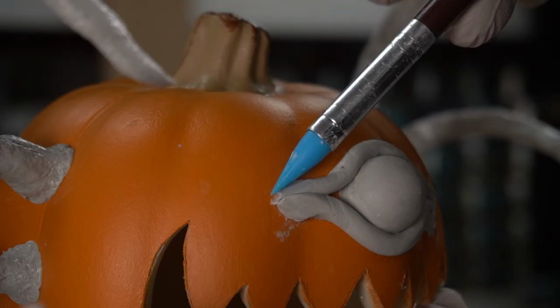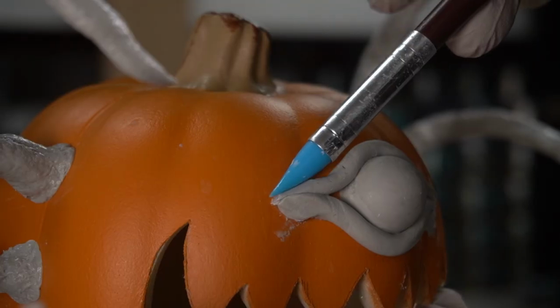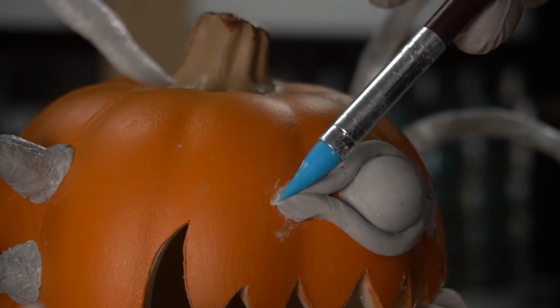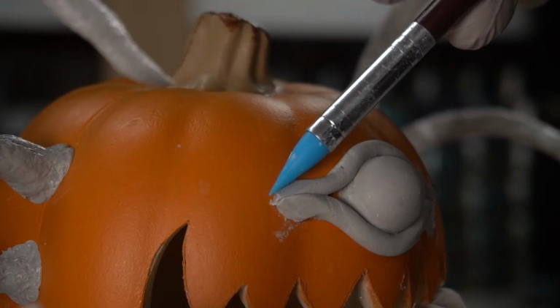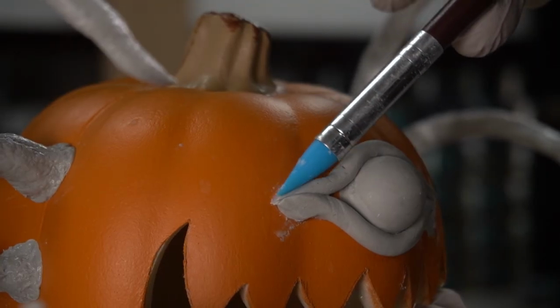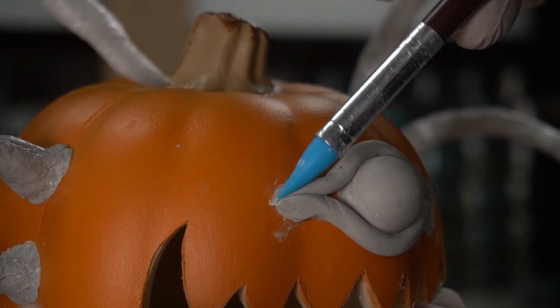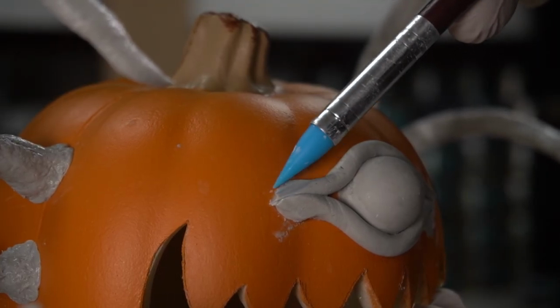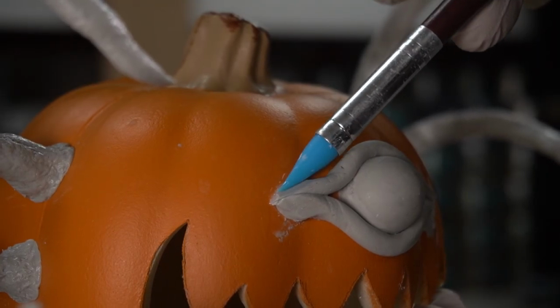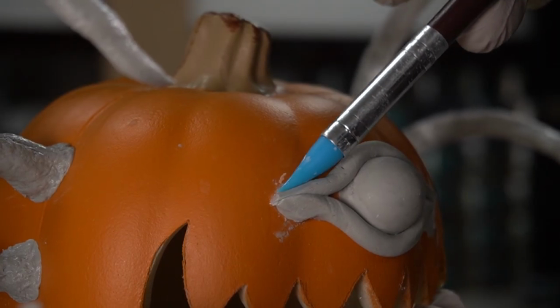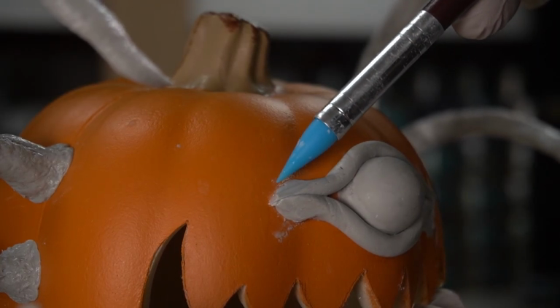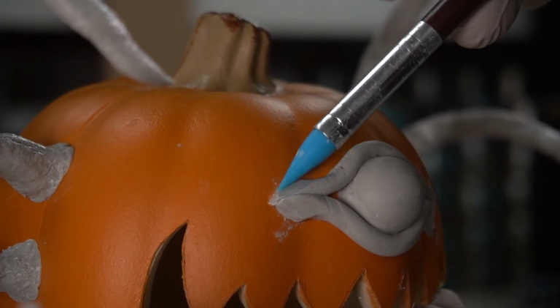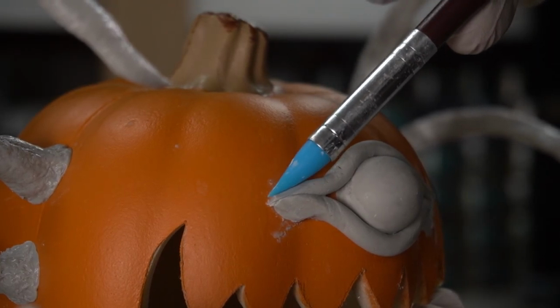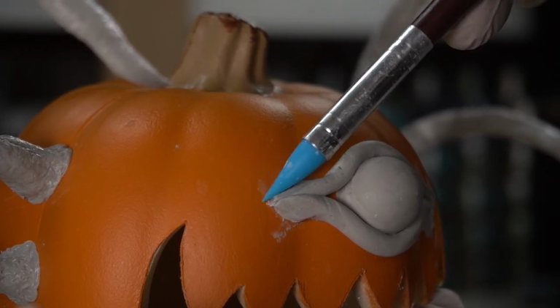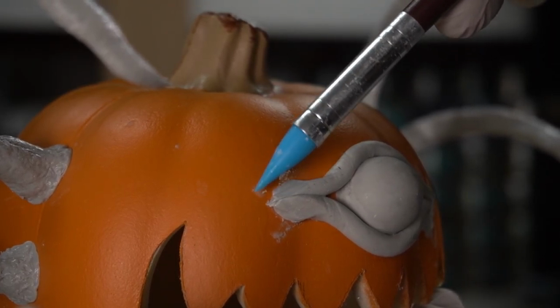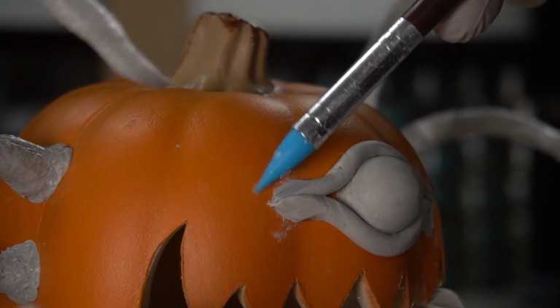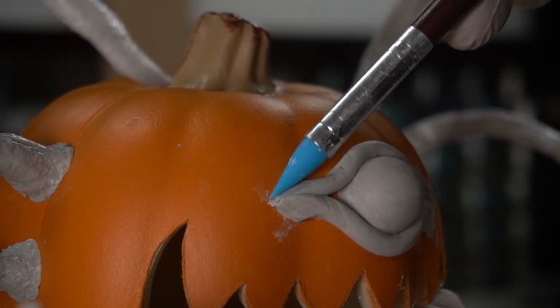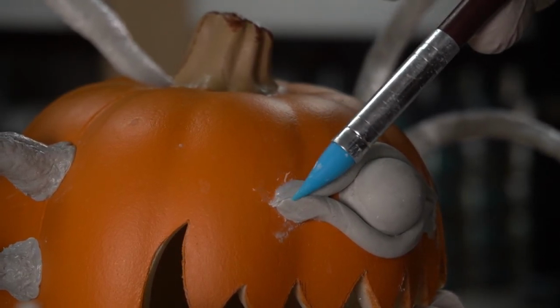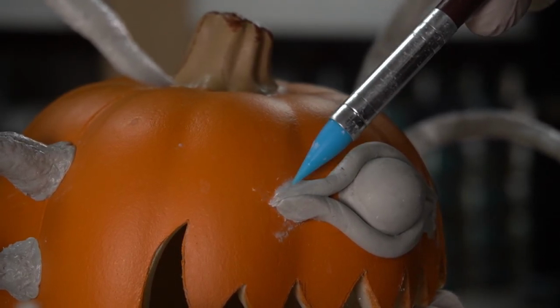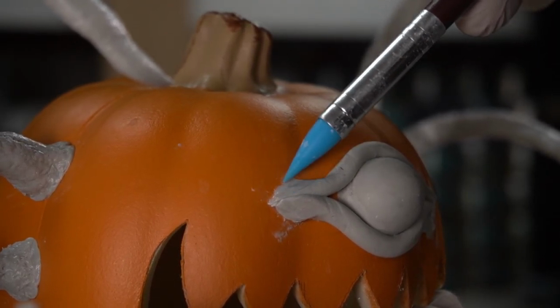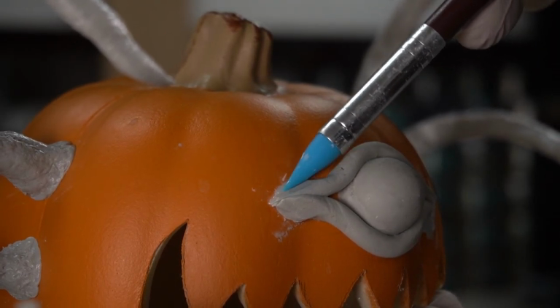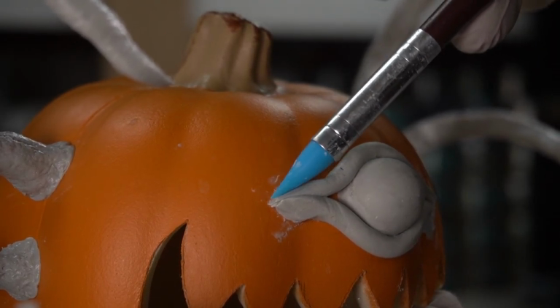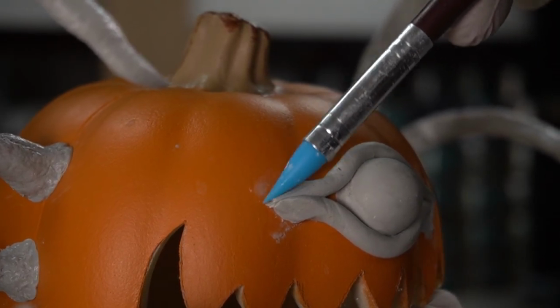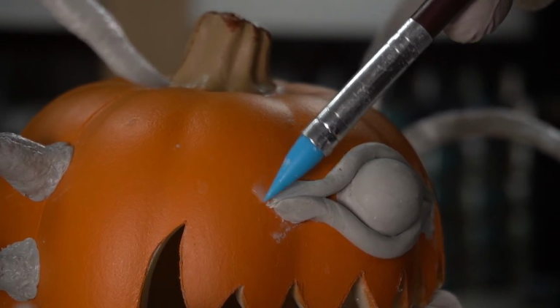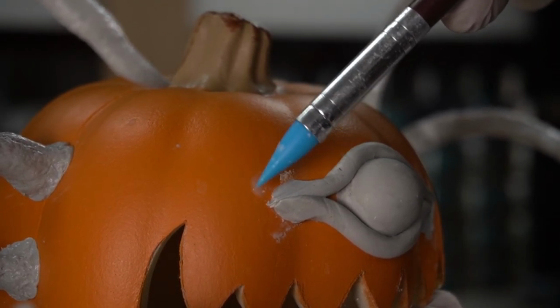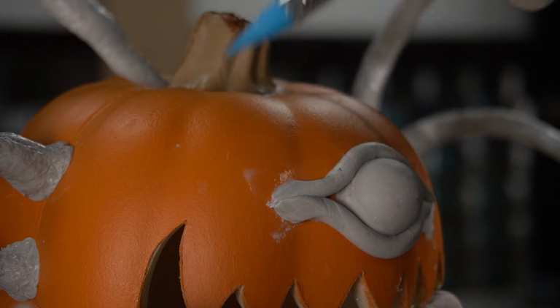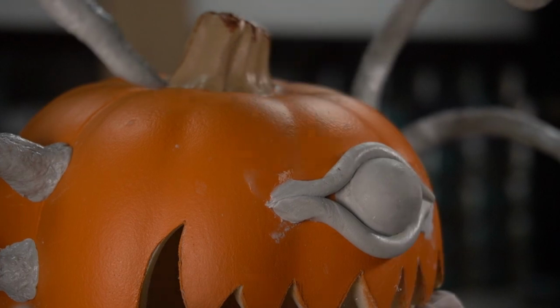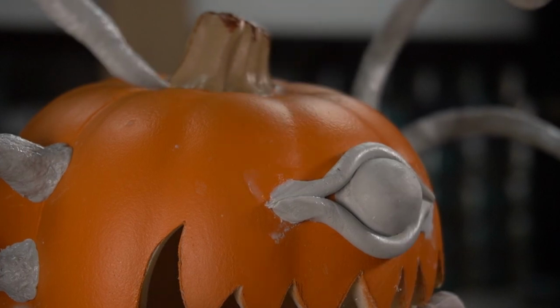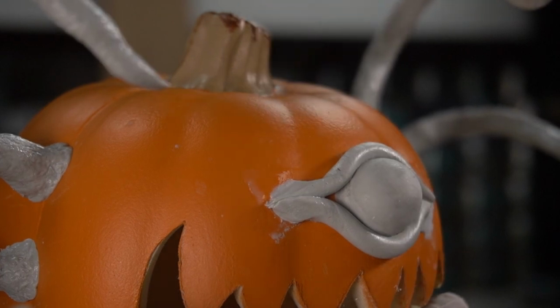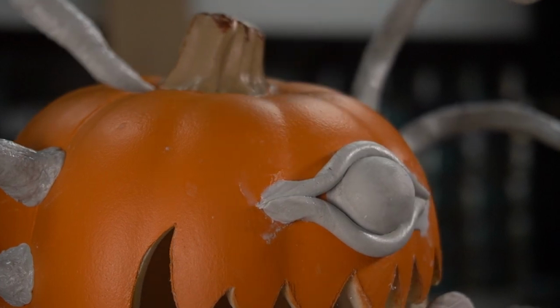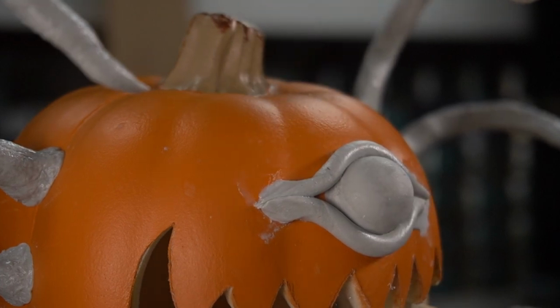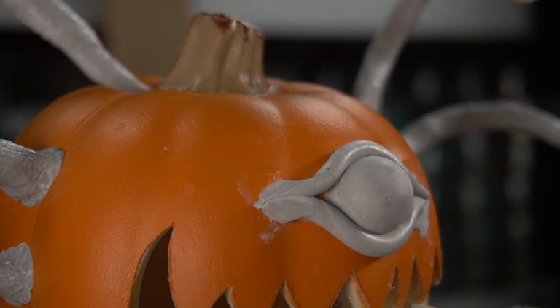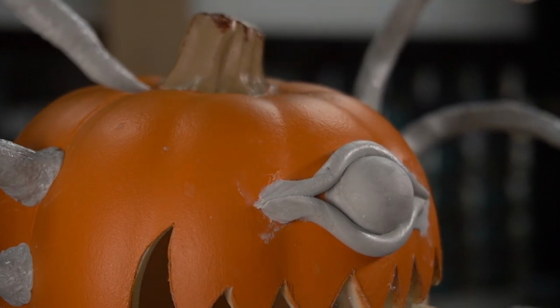With the tentacles textured and the eye attached, the body of this pumpkin is complete. But what's a king without a crown?